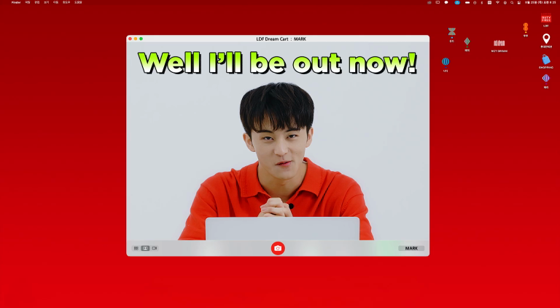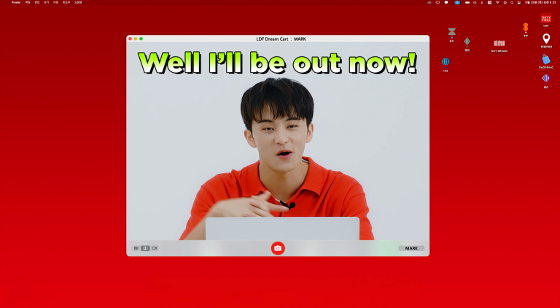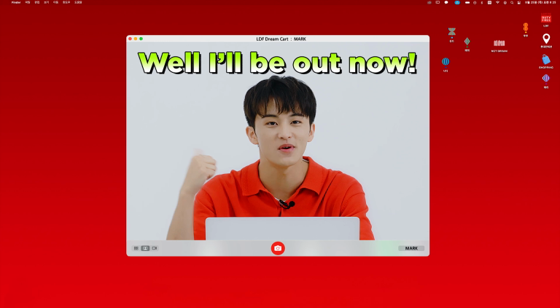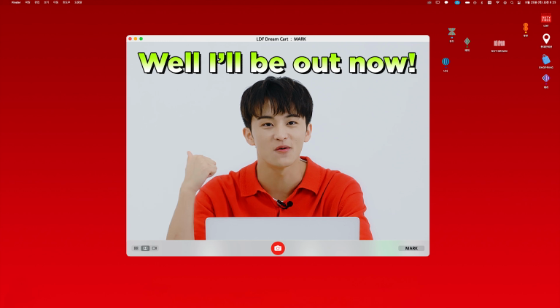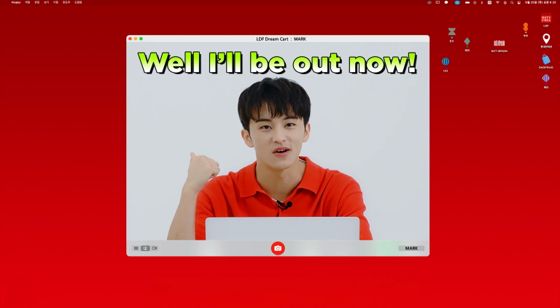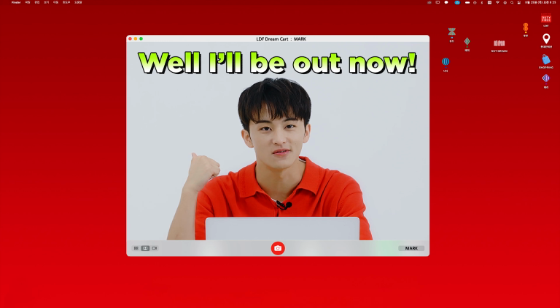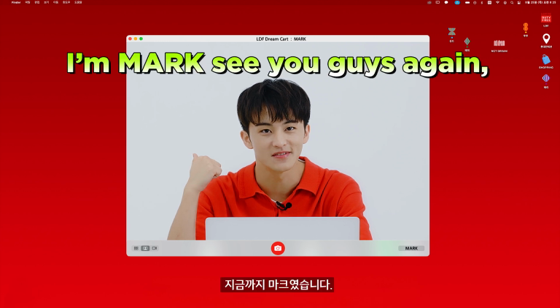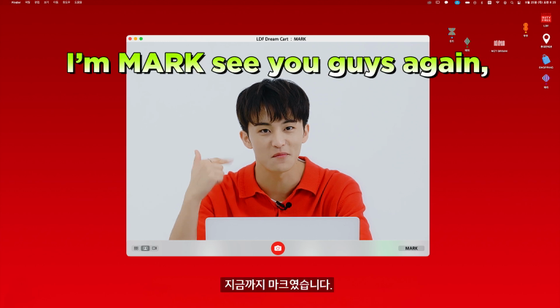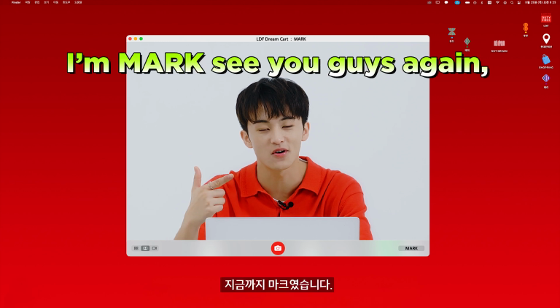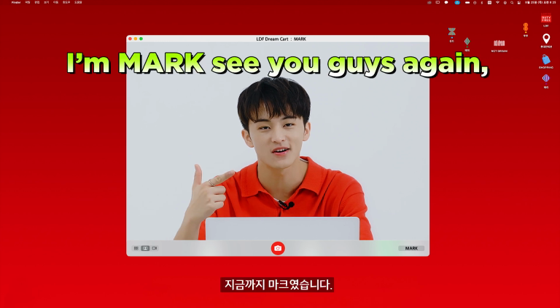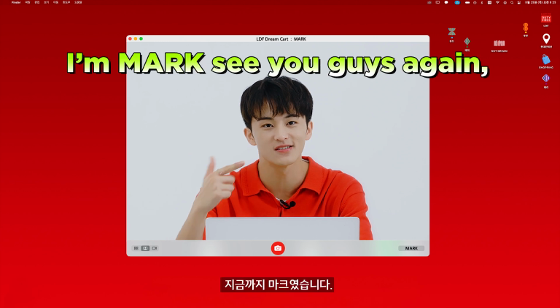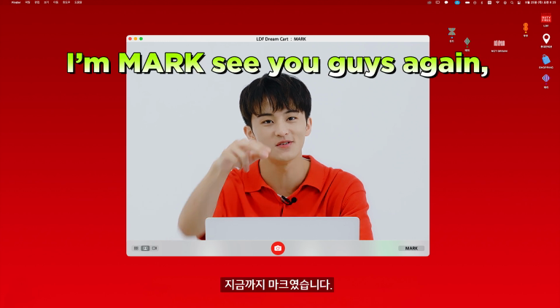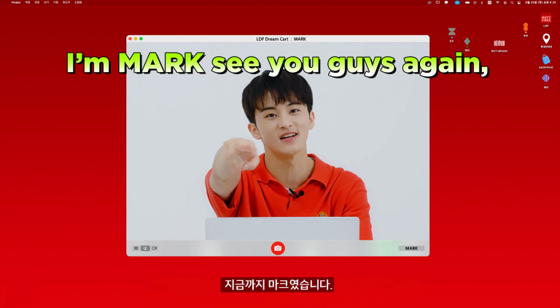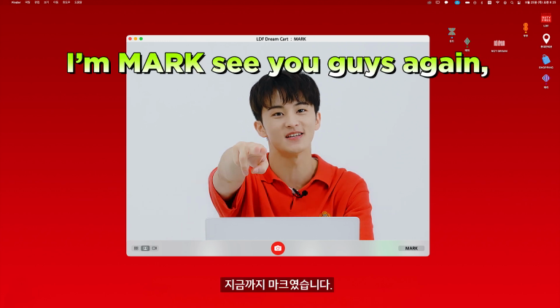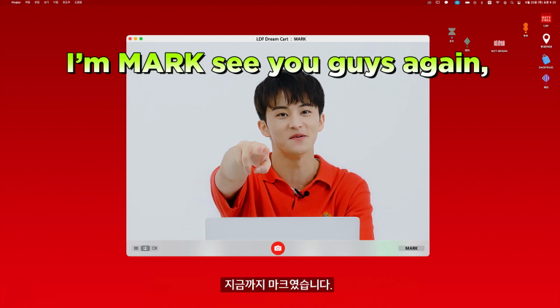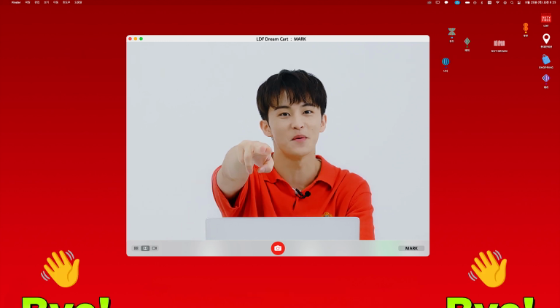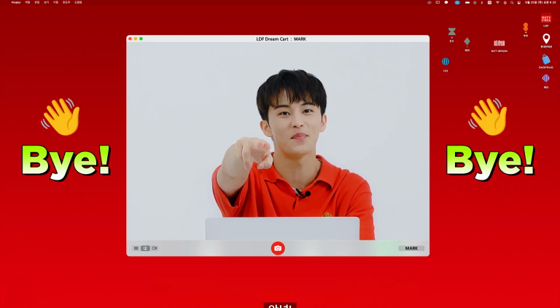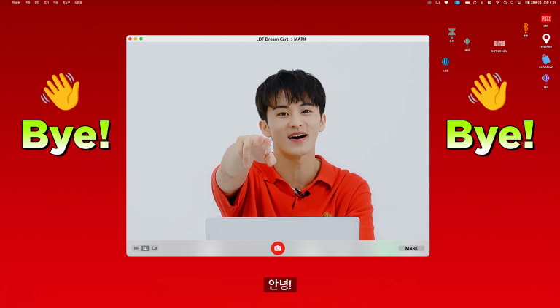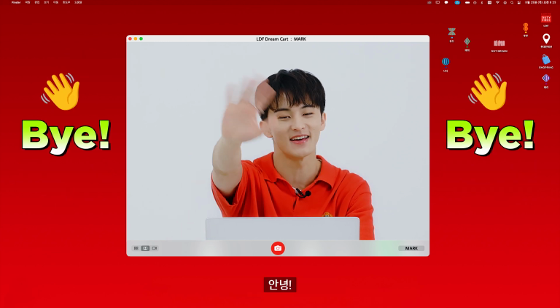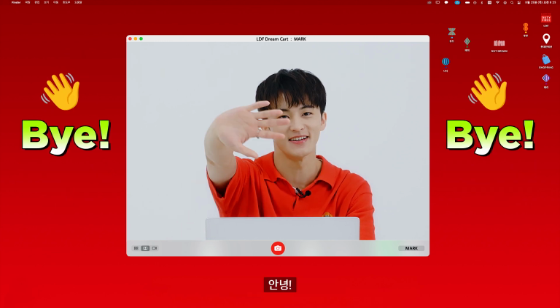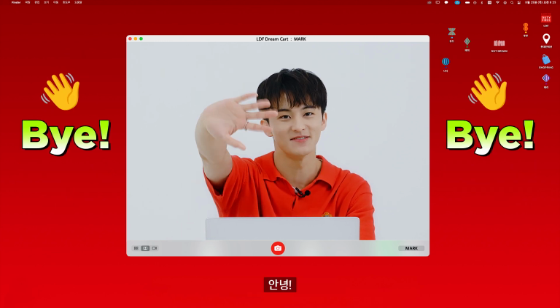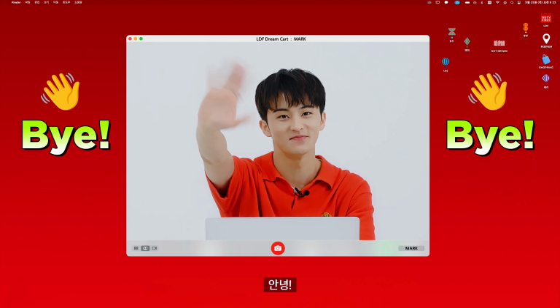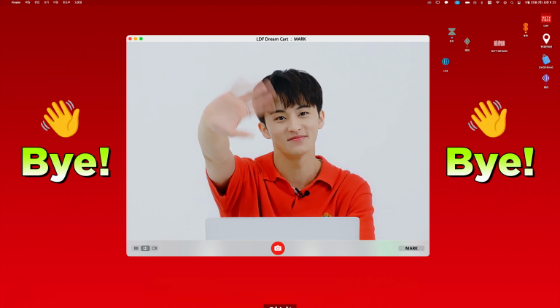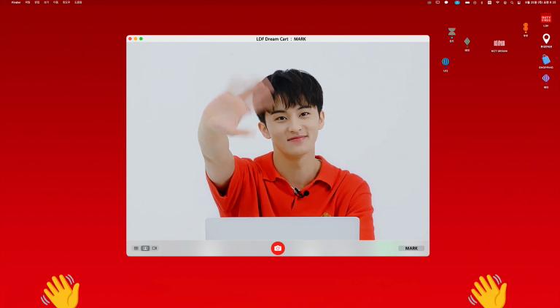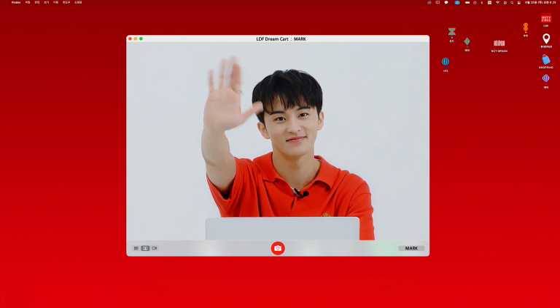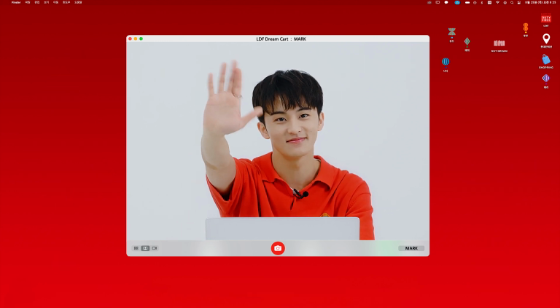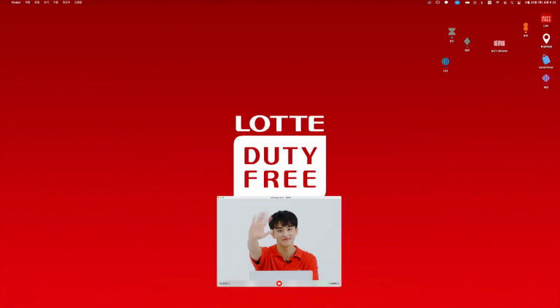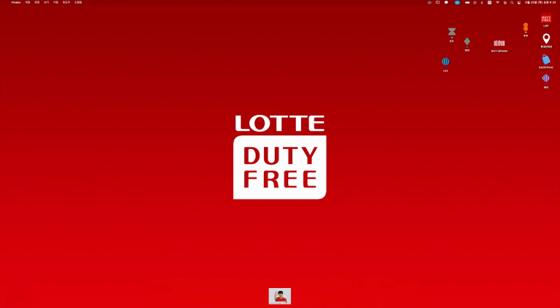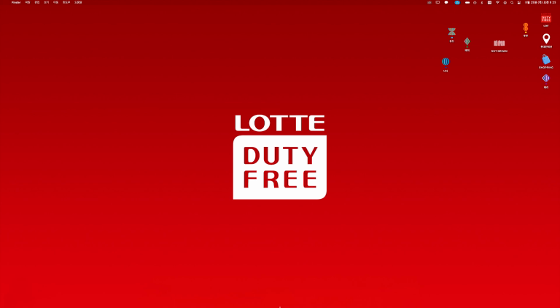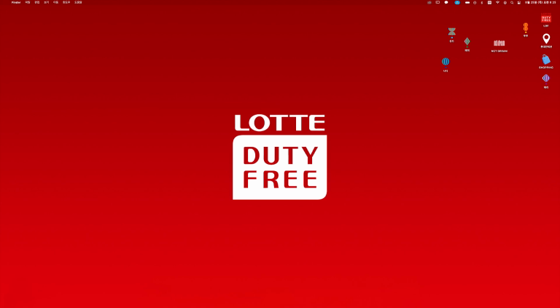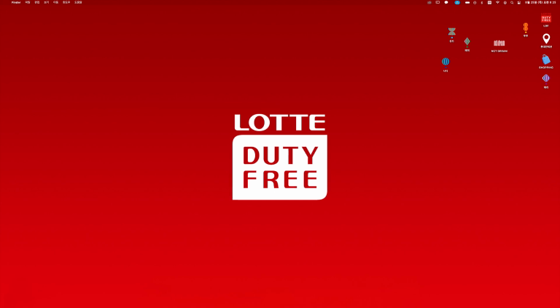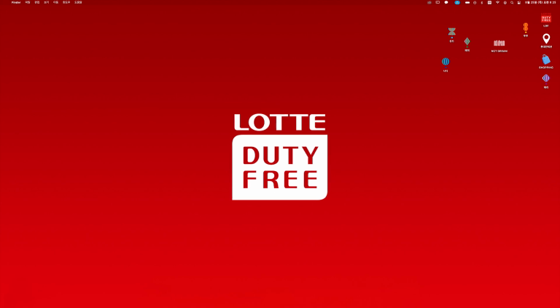Well, I'll be out now. I'm Mark. See you guys again. Bye-bye.